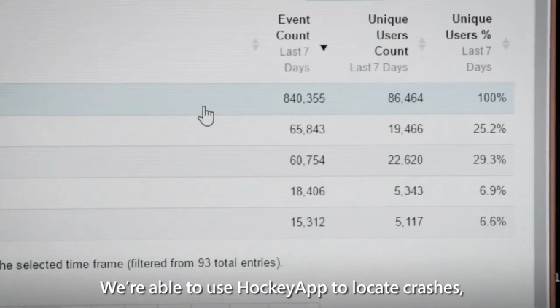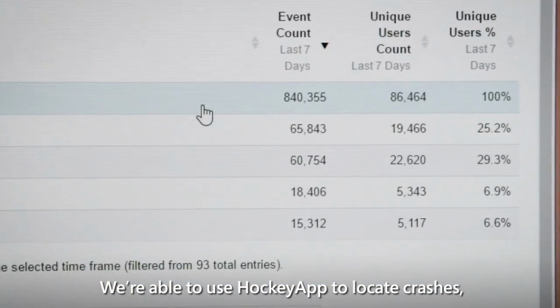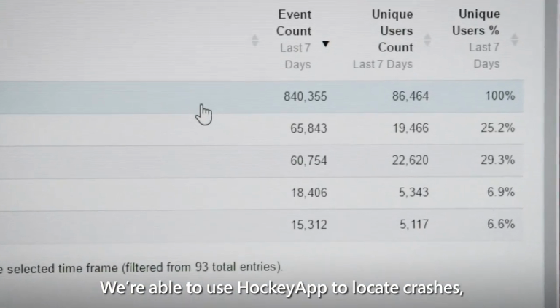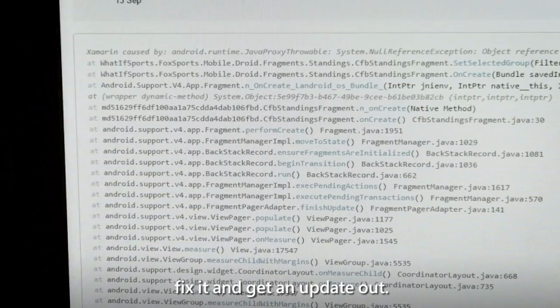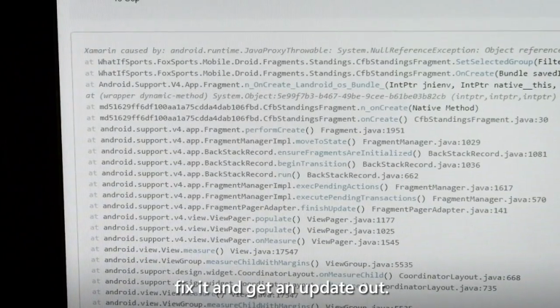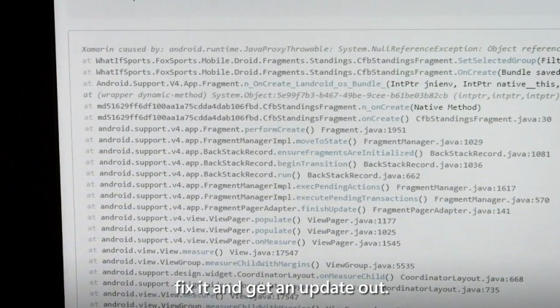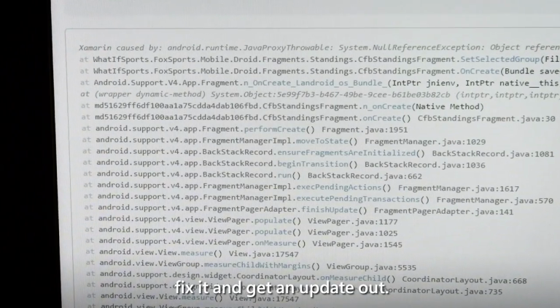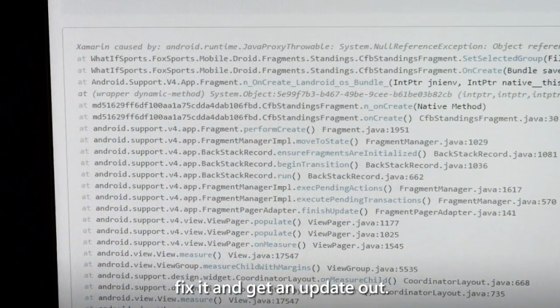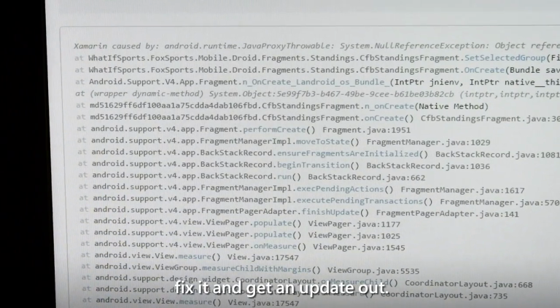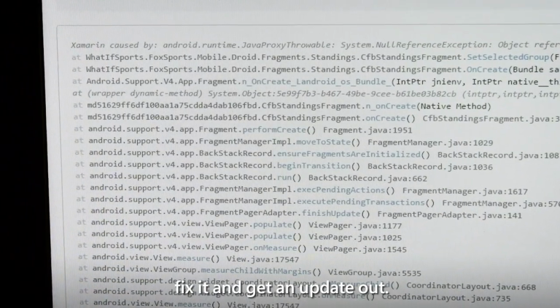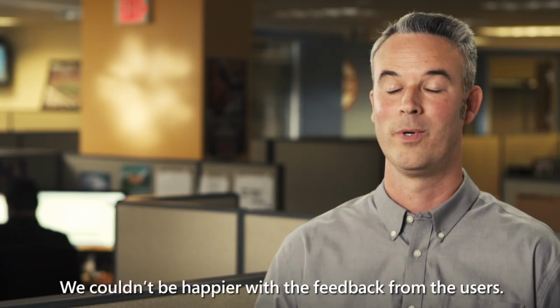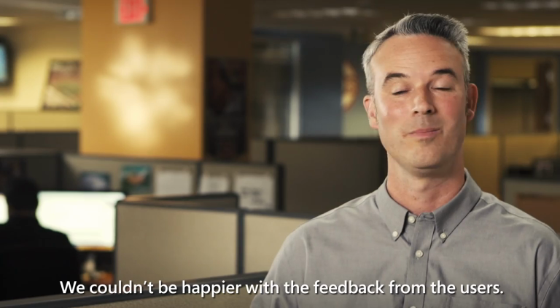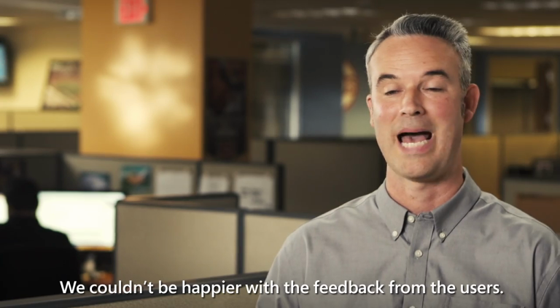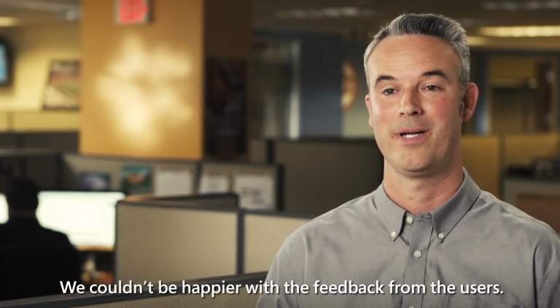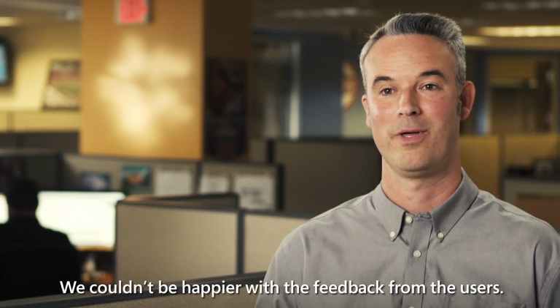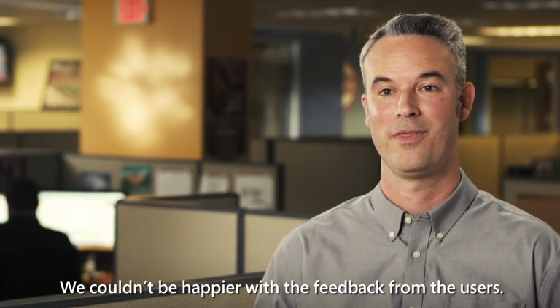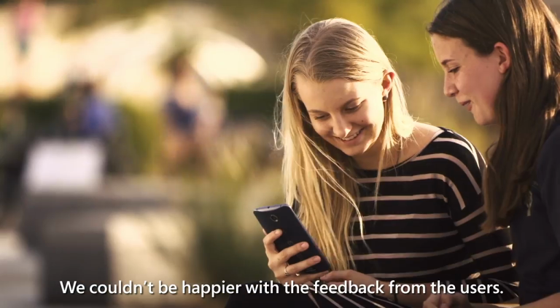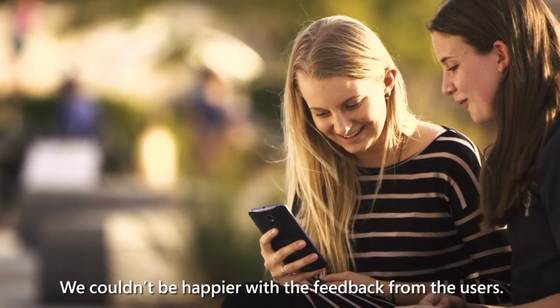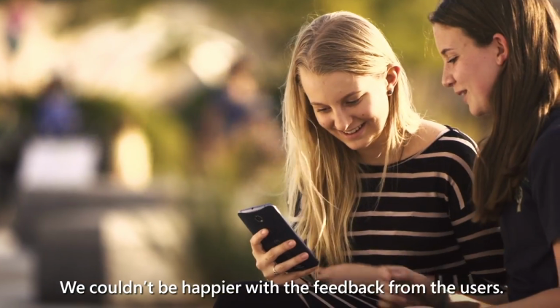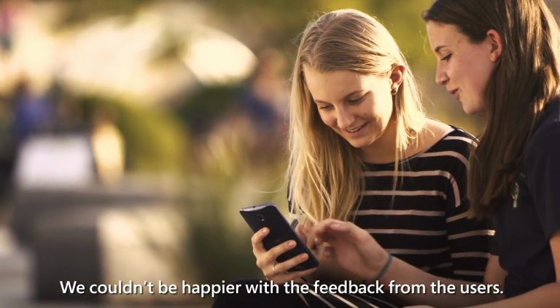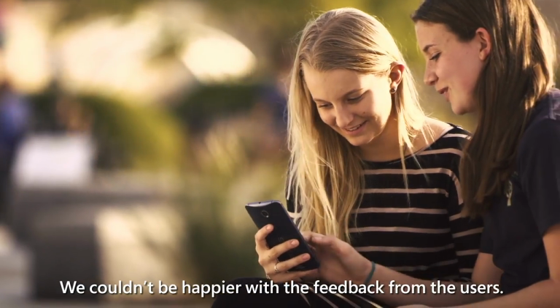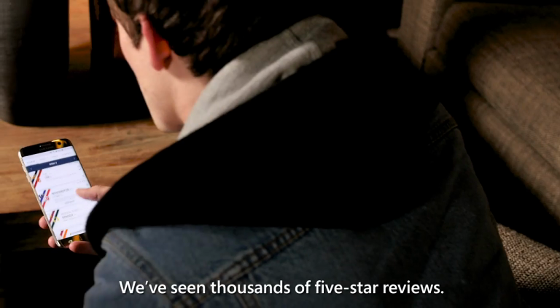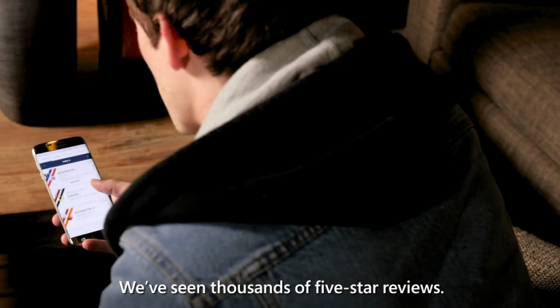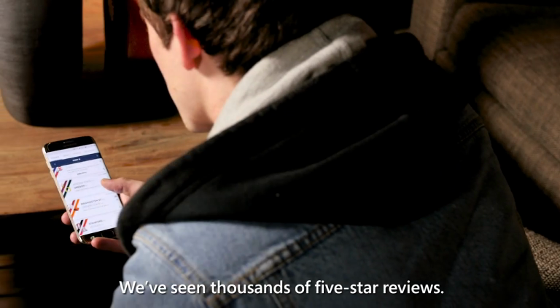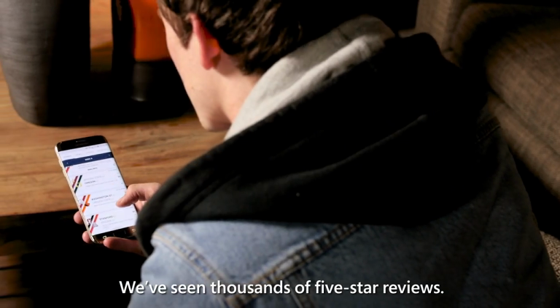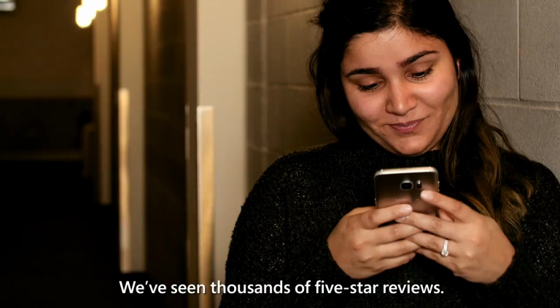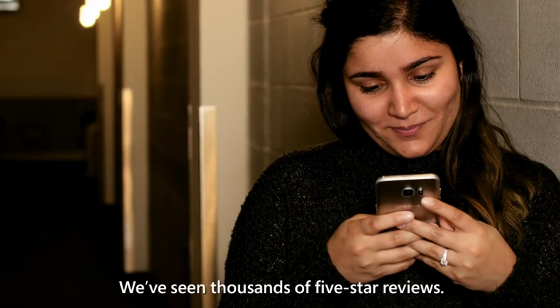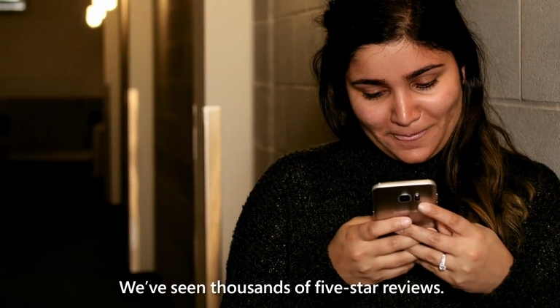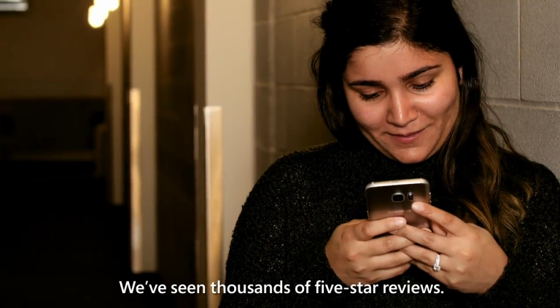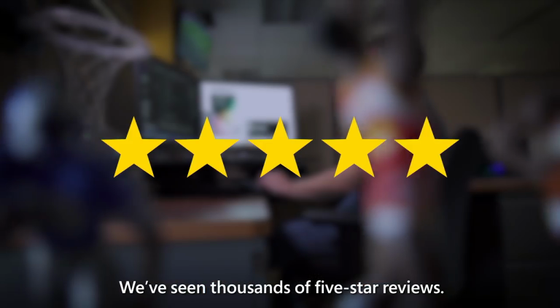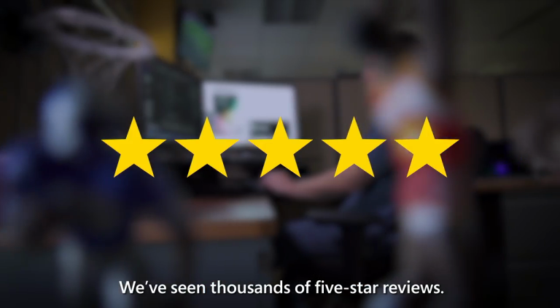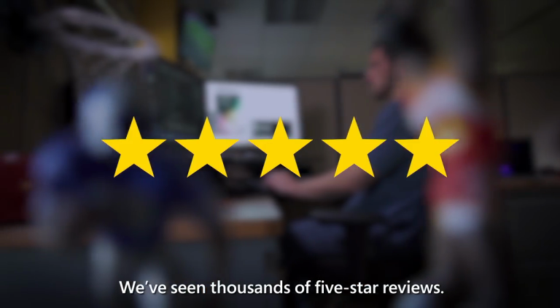We're able to use HockeyApp to locate crashes, fix them, and get an update out. We couldn't be happier with the feedback from the users. We've seen thousands of five-star reviews.